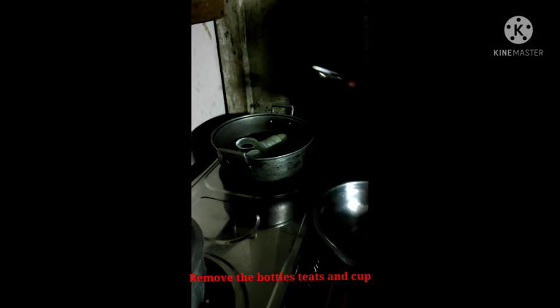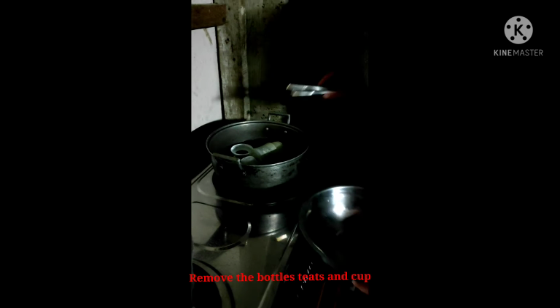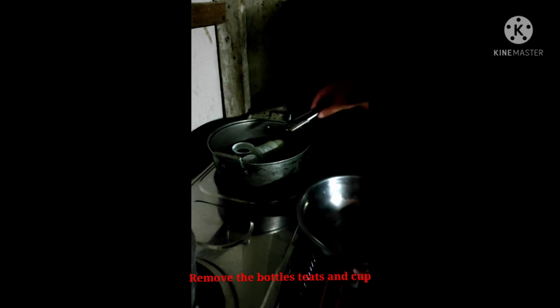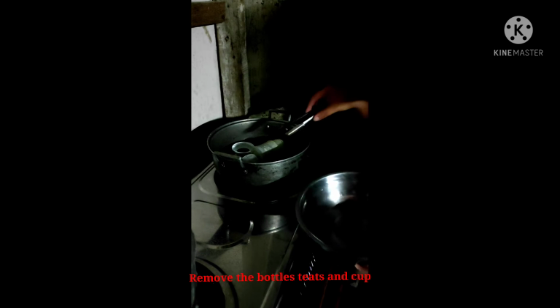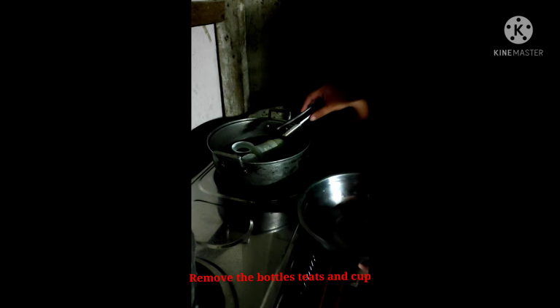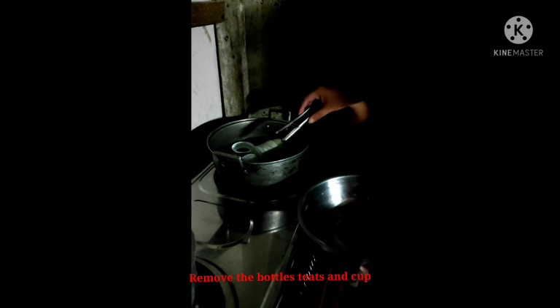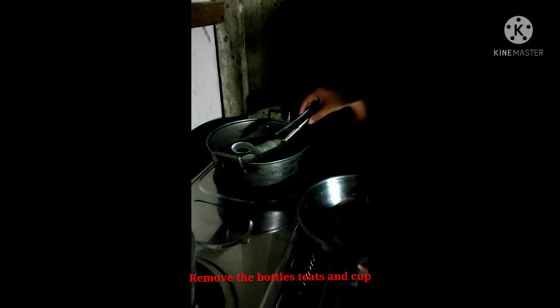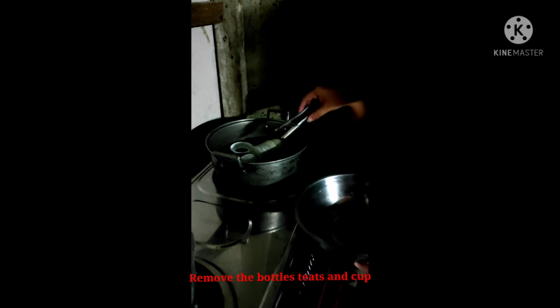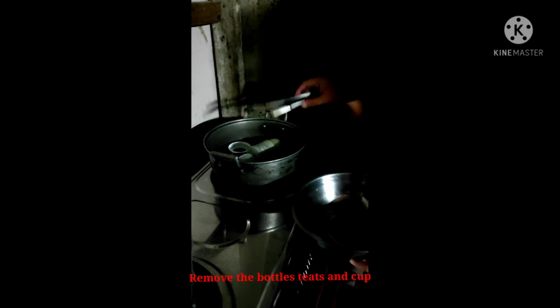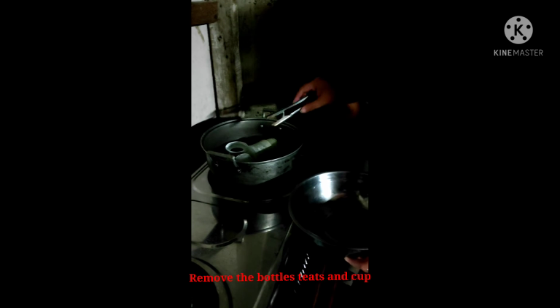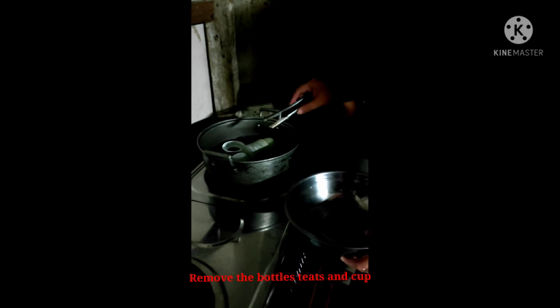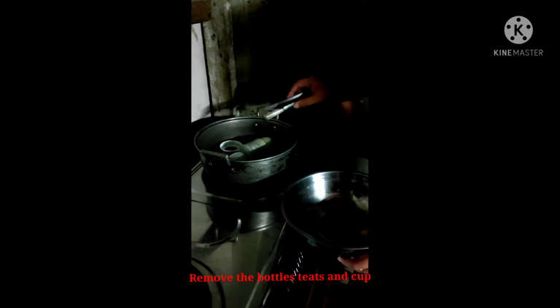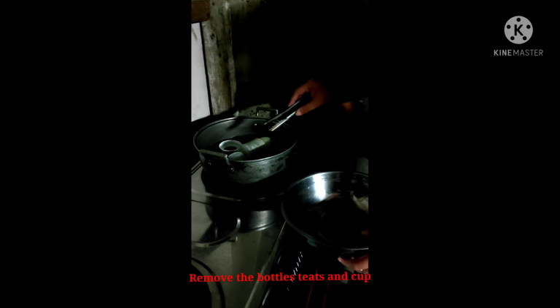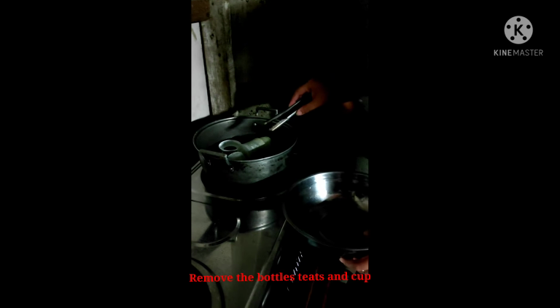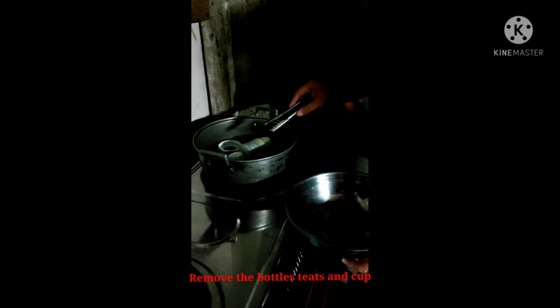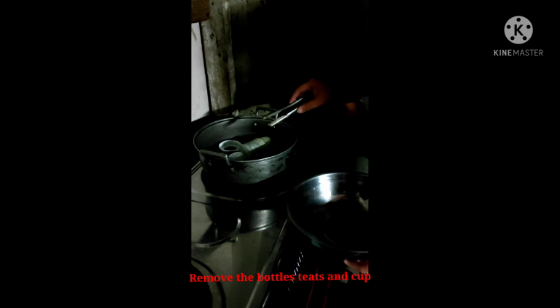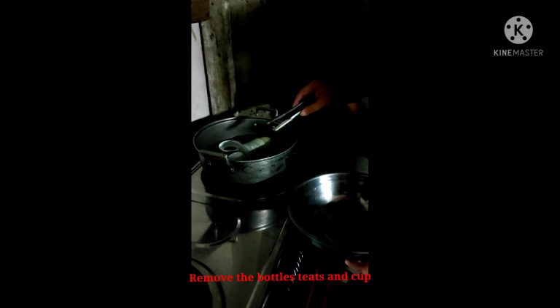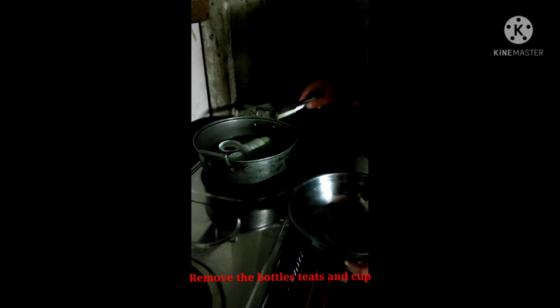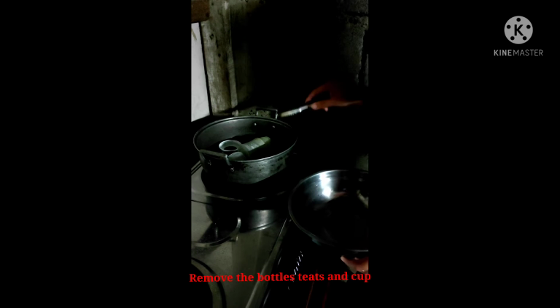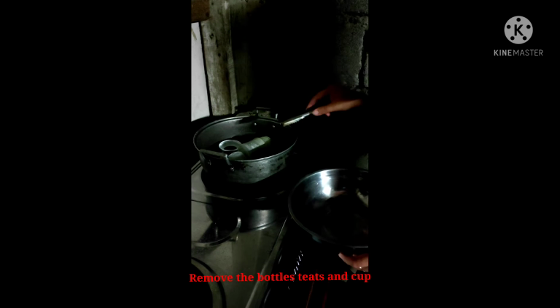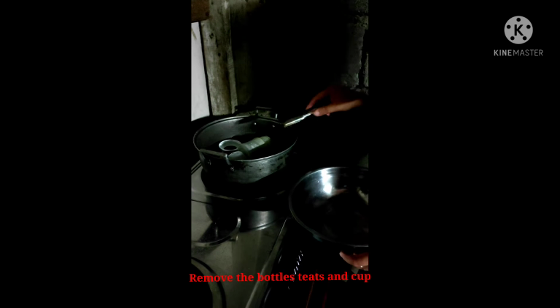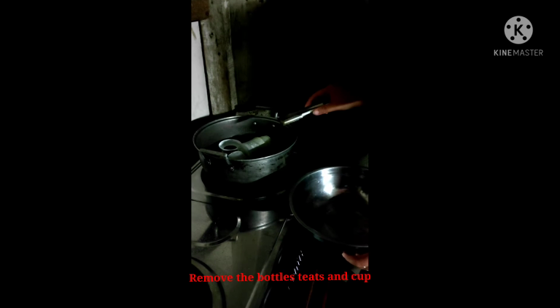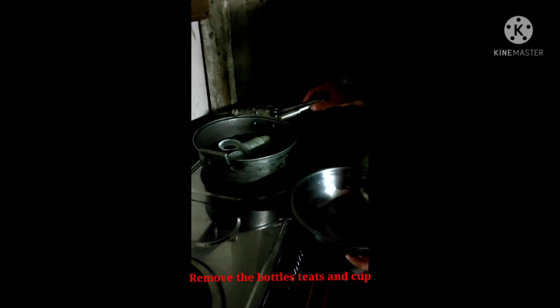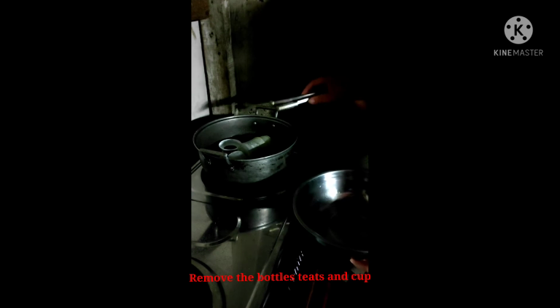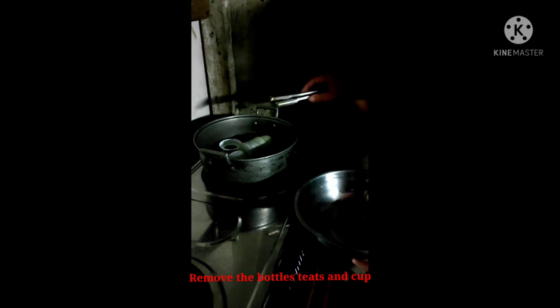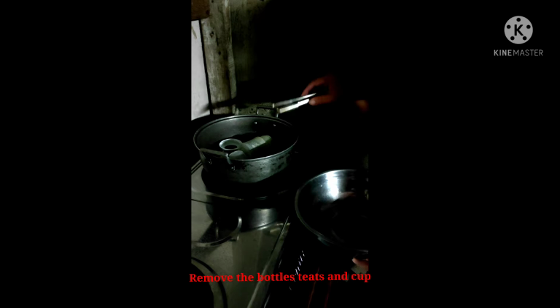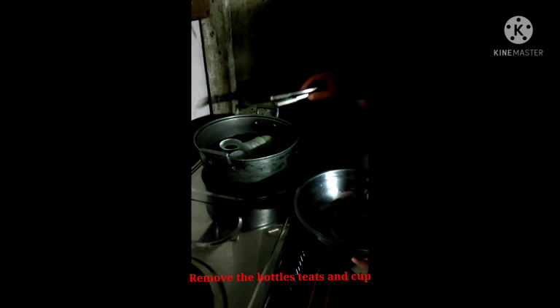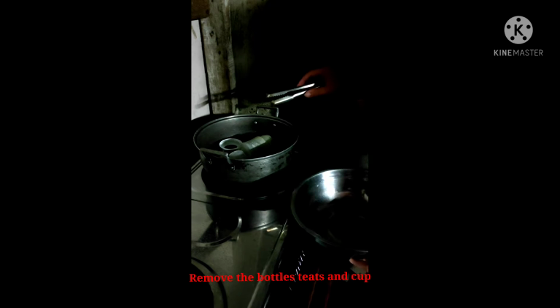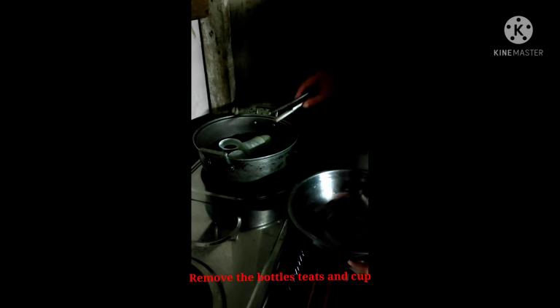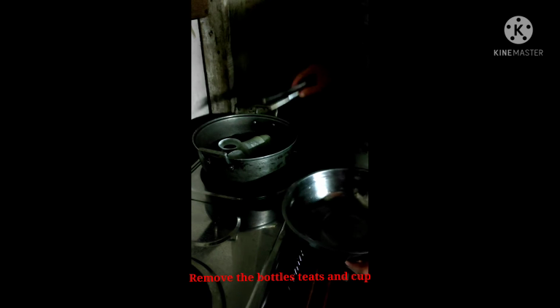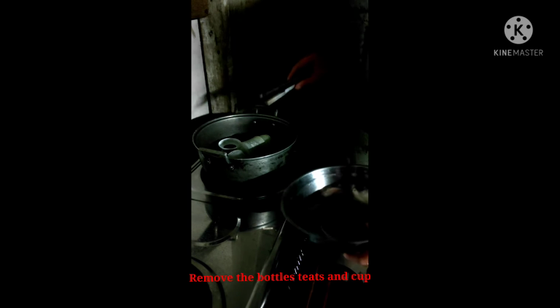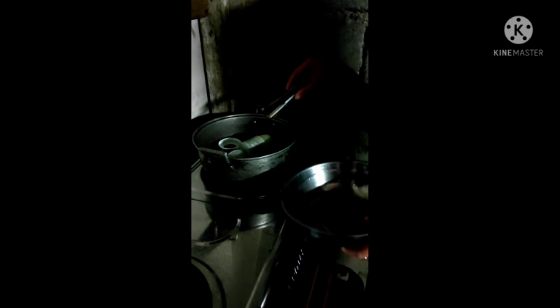Remove the bottles, cups and caps from the sterilizer just before use.